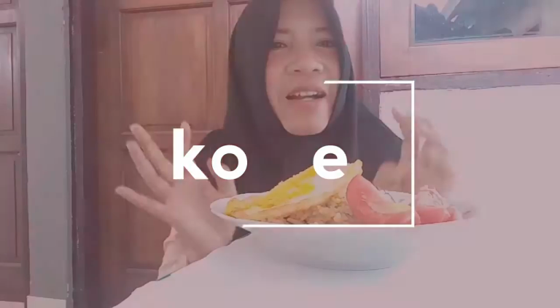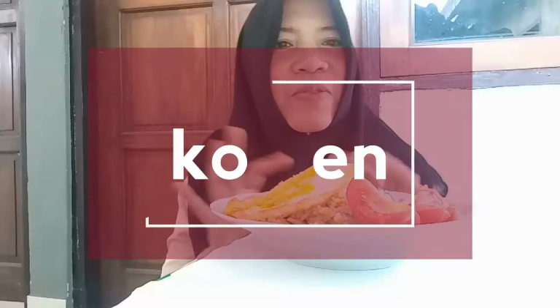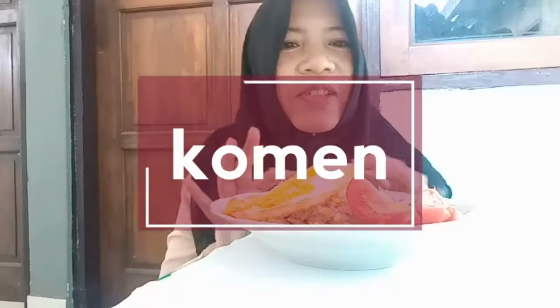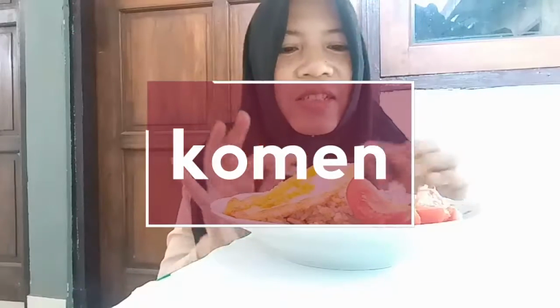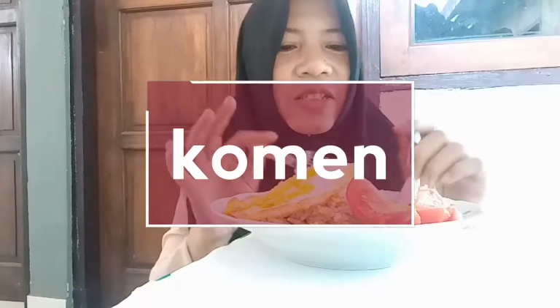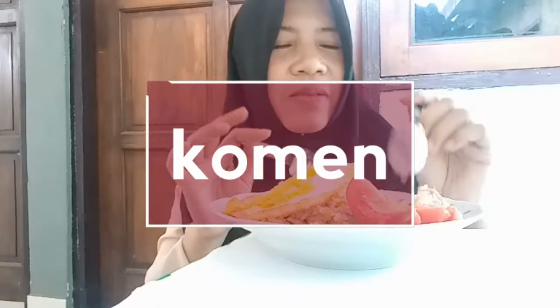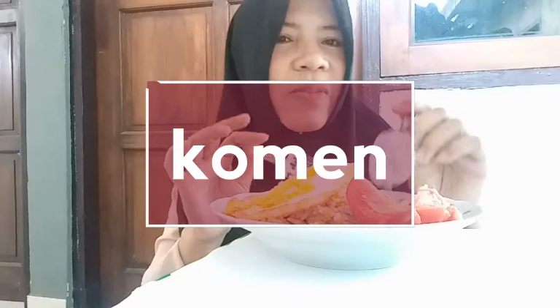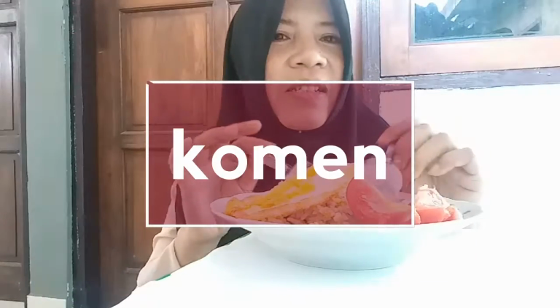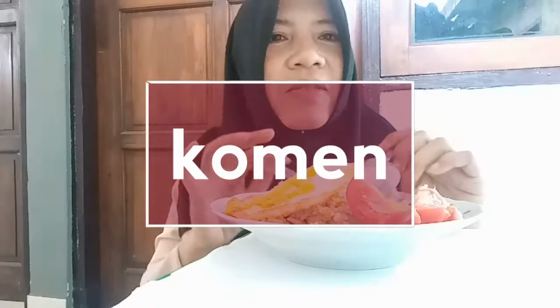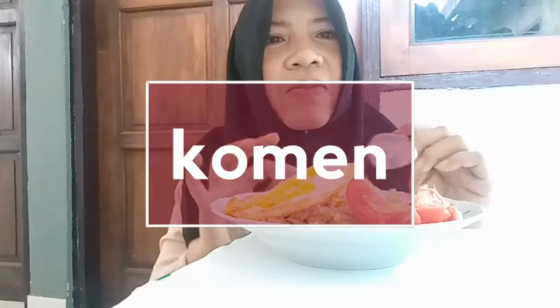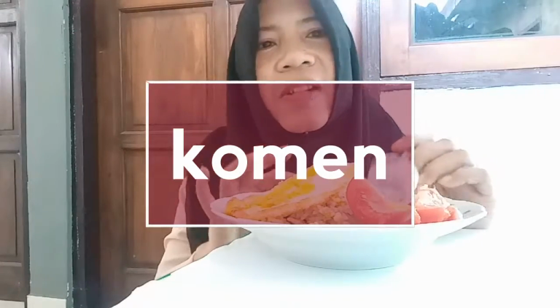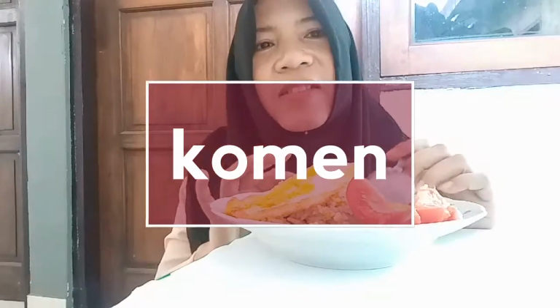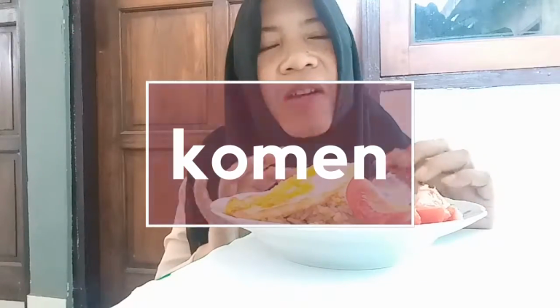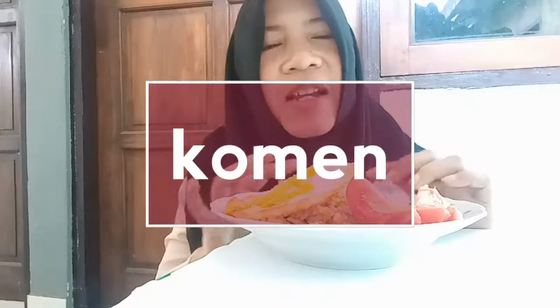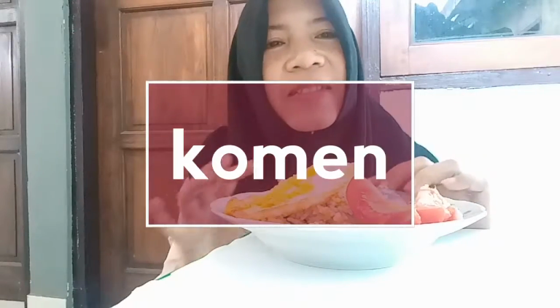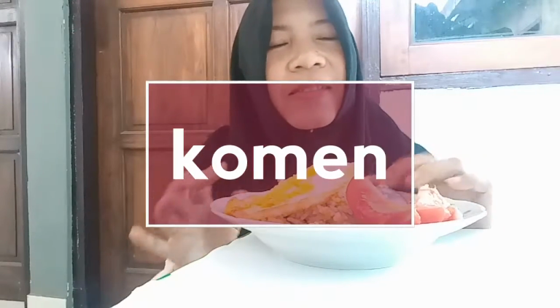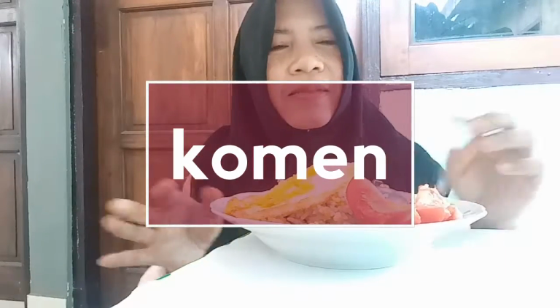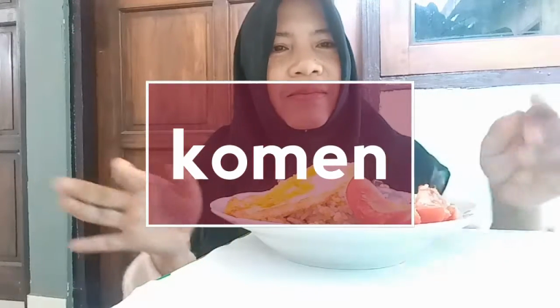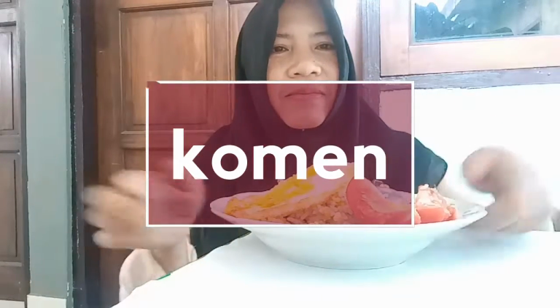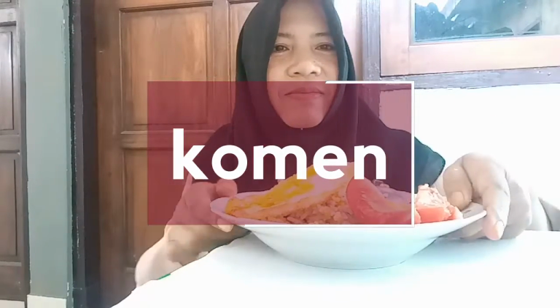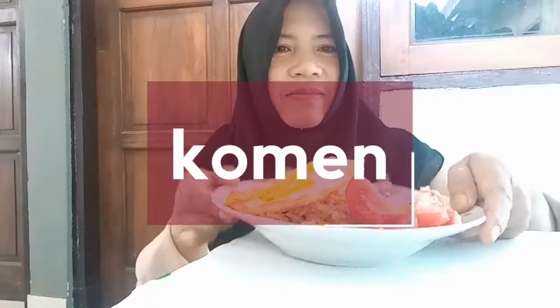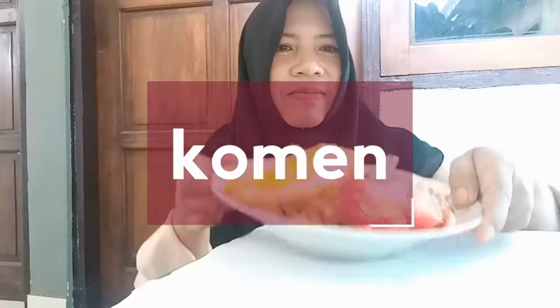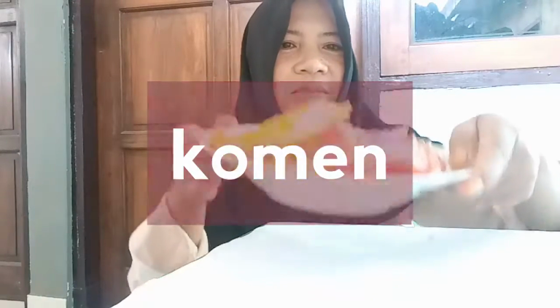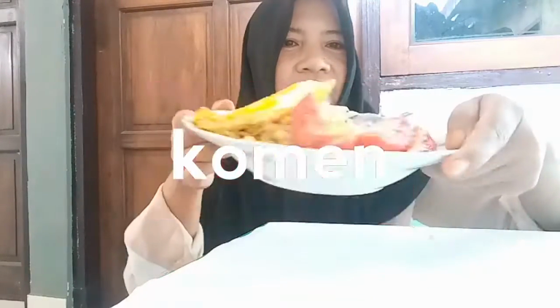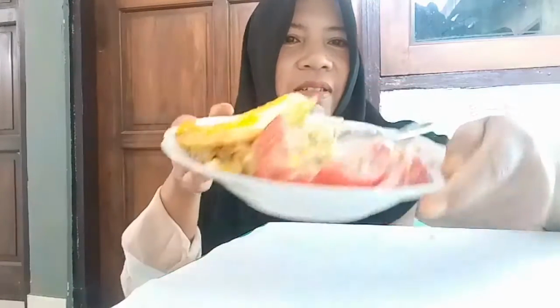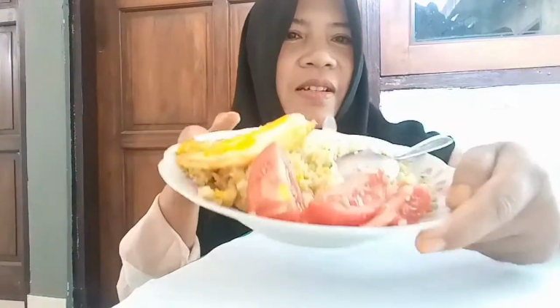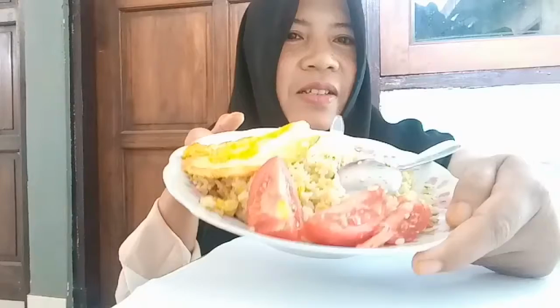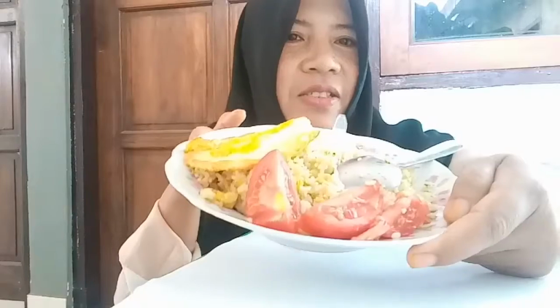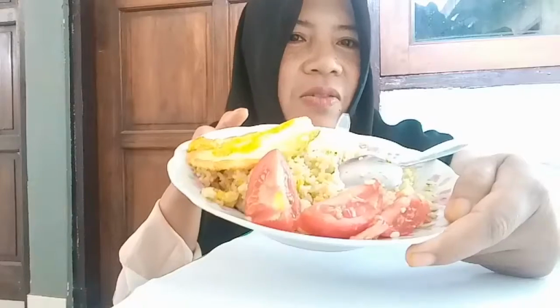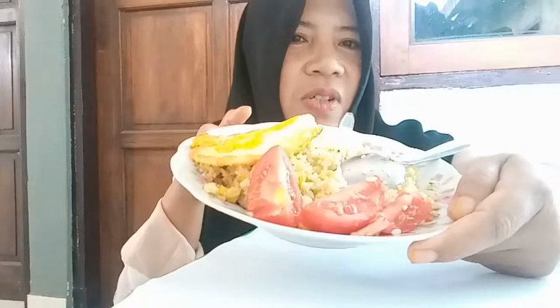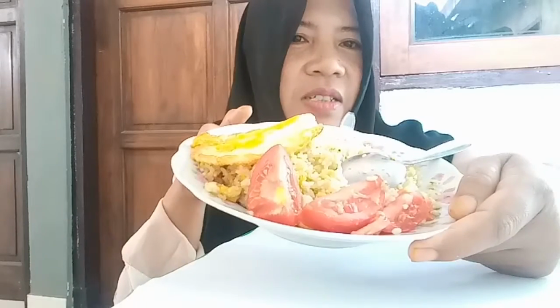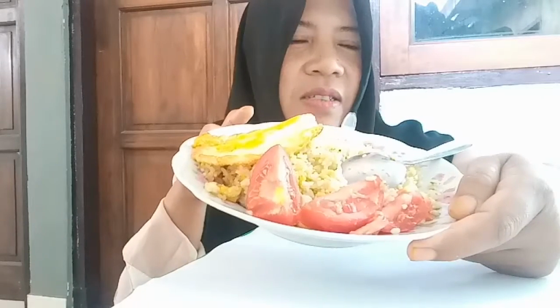I finished making fried rice. This is the oriso.